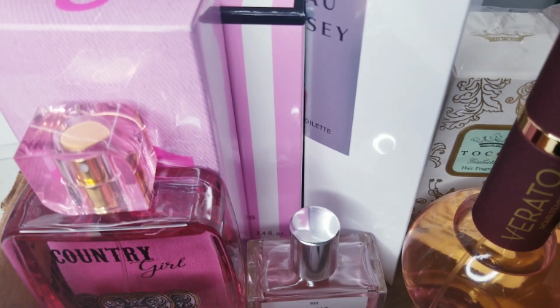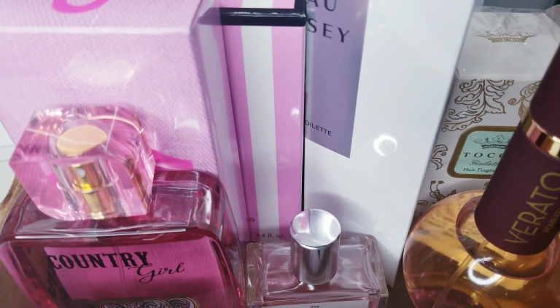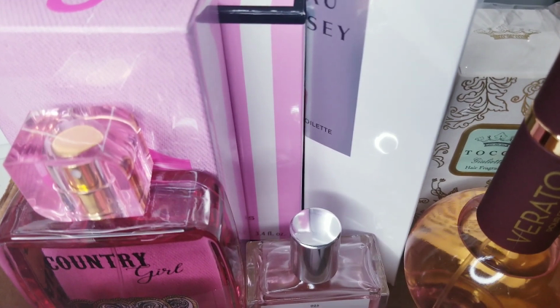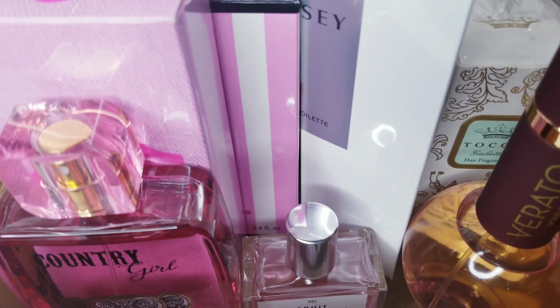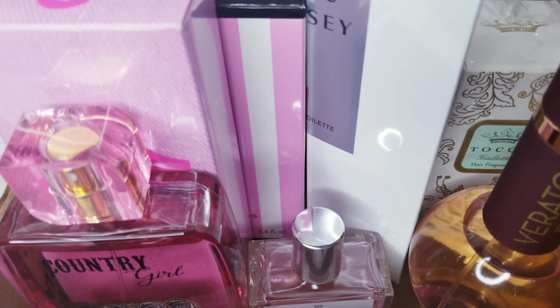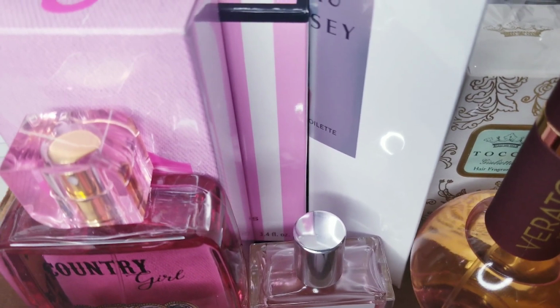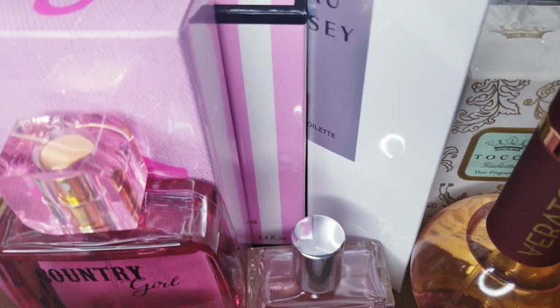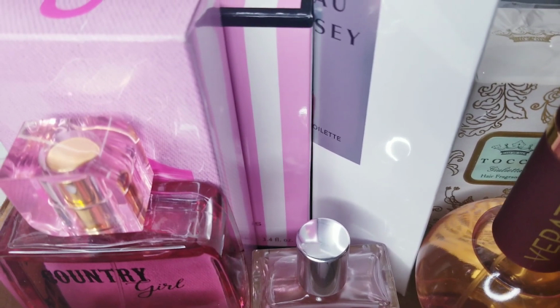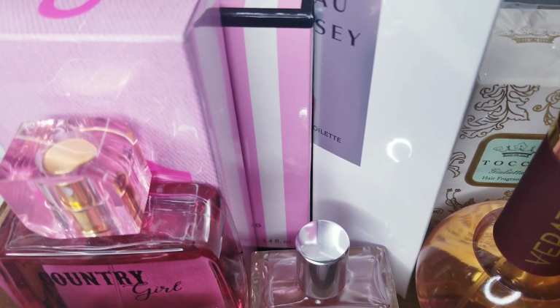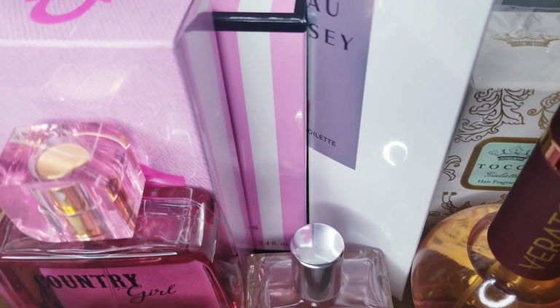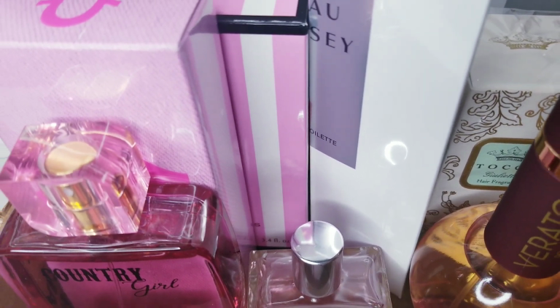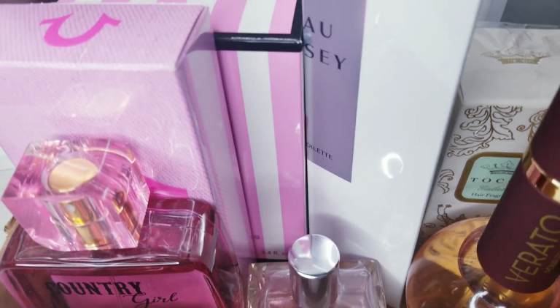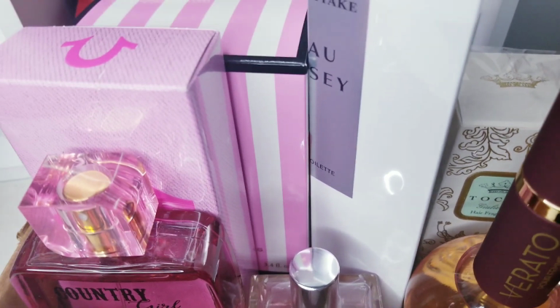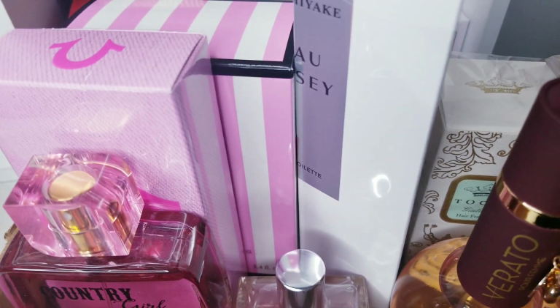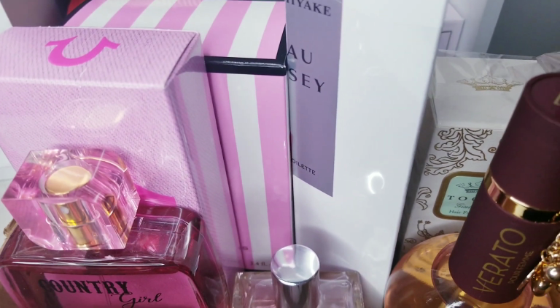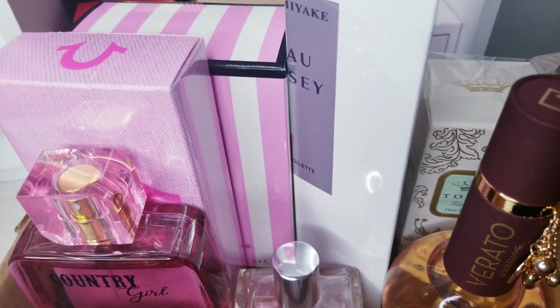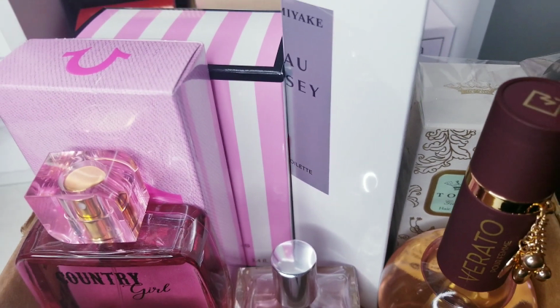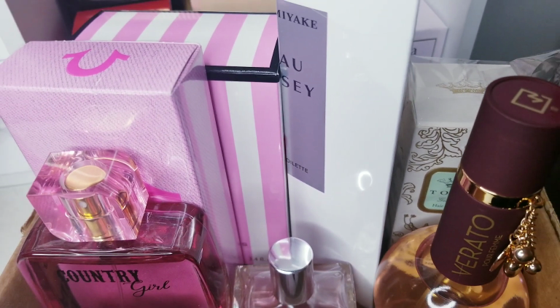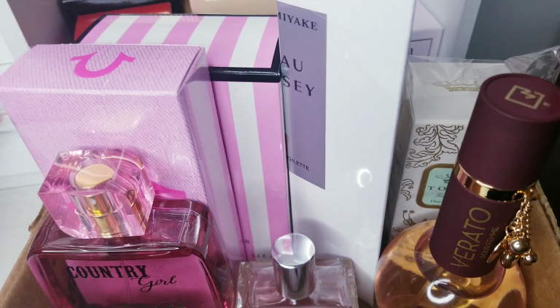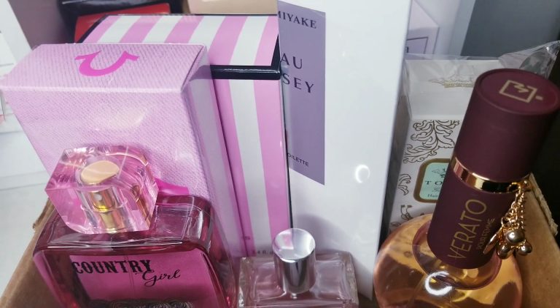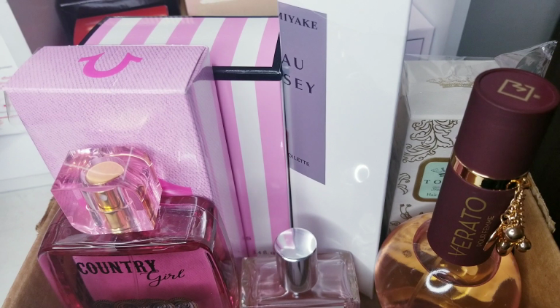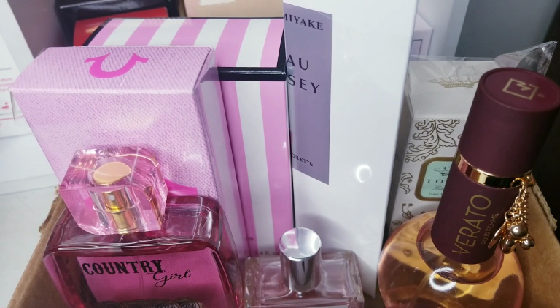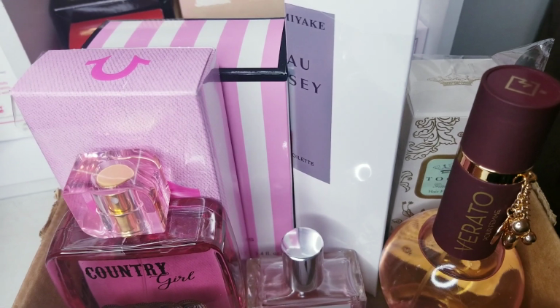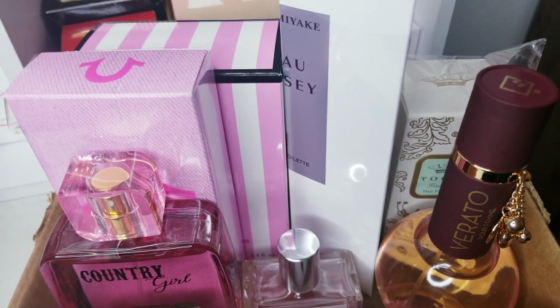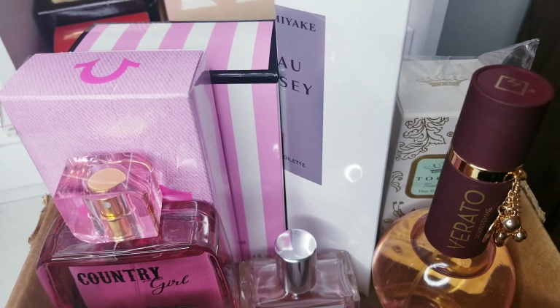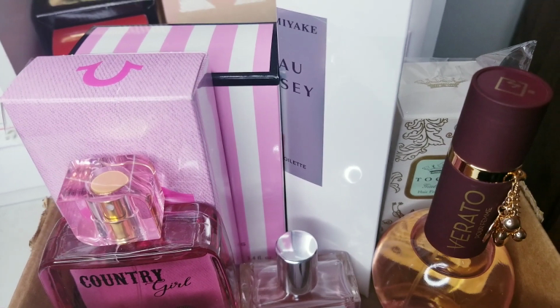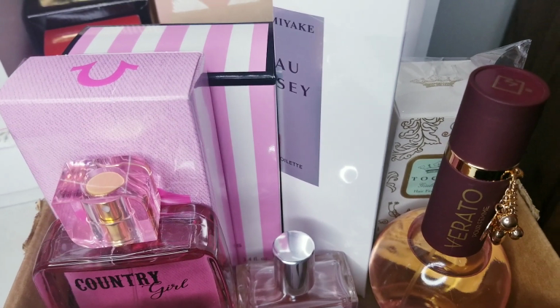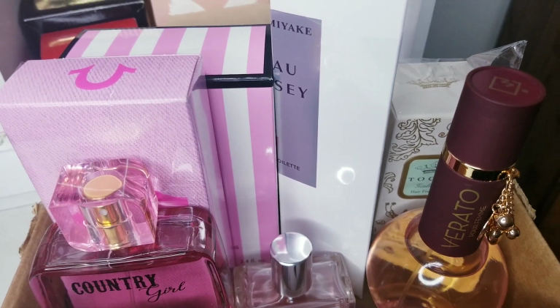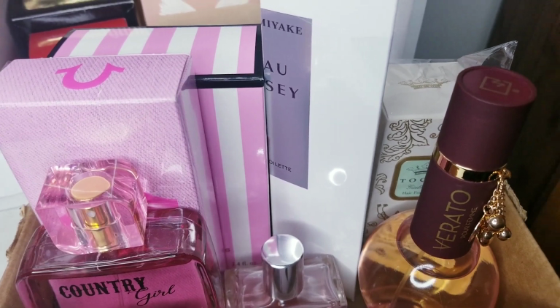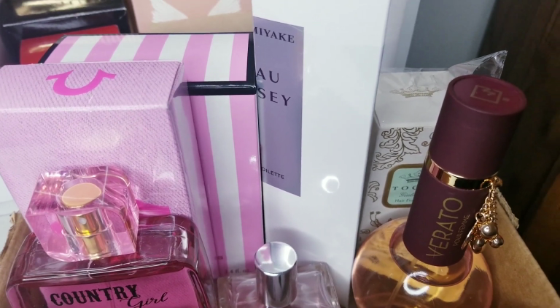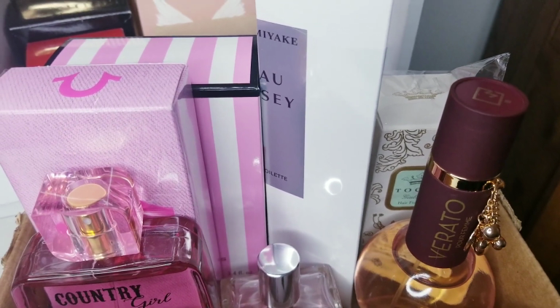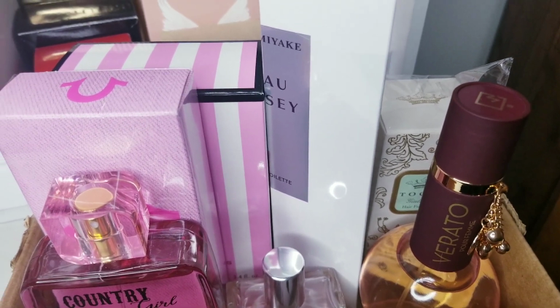Hi guys, Ralo here. Today I want to share with you some fragrances I found at TJ Maxx.